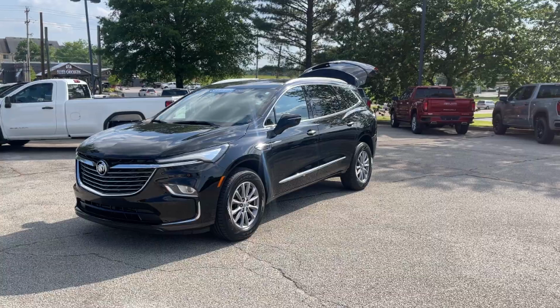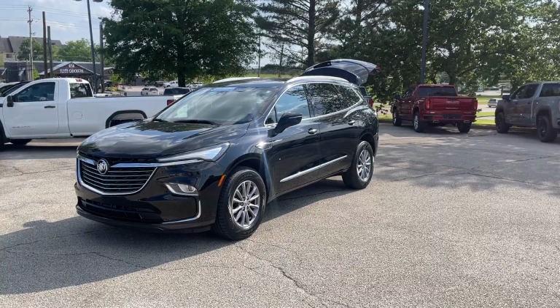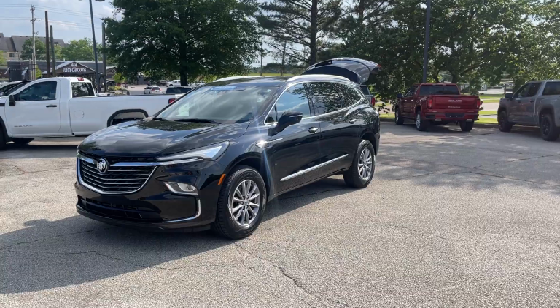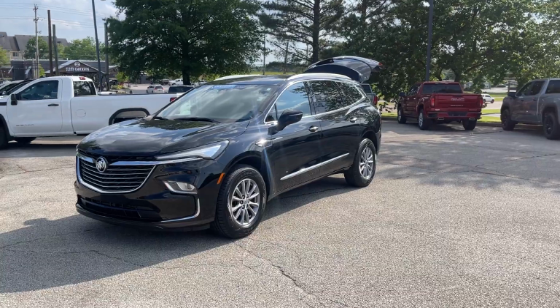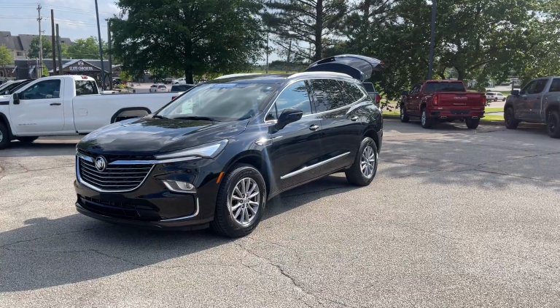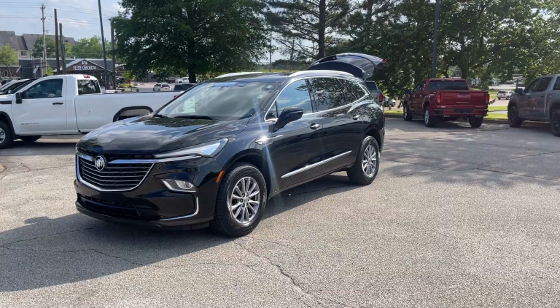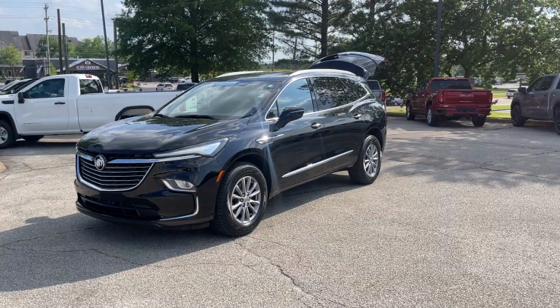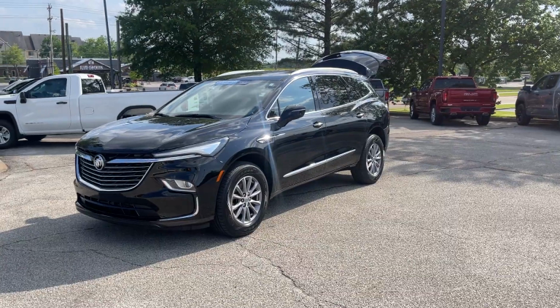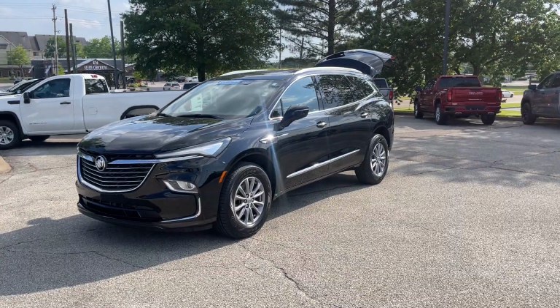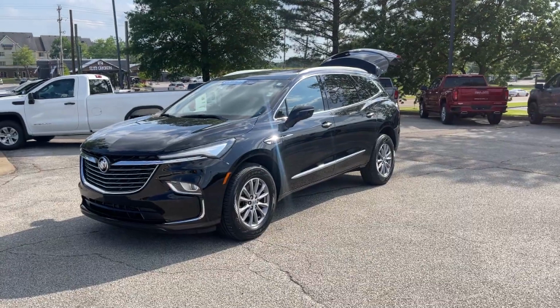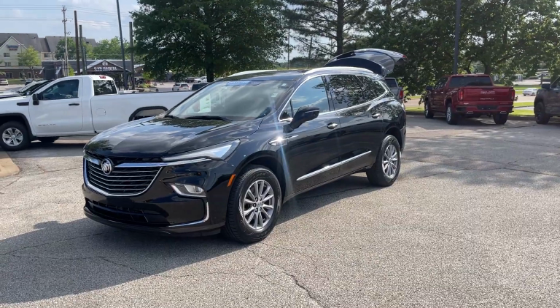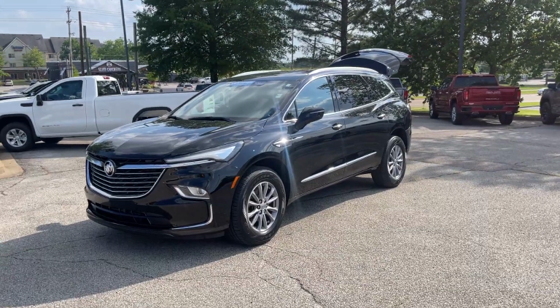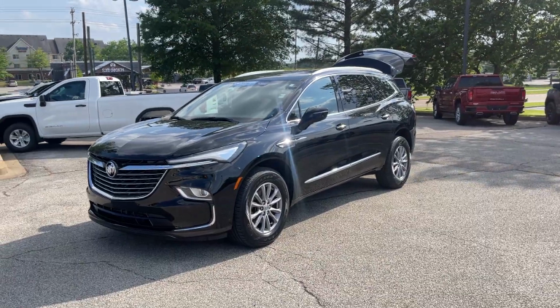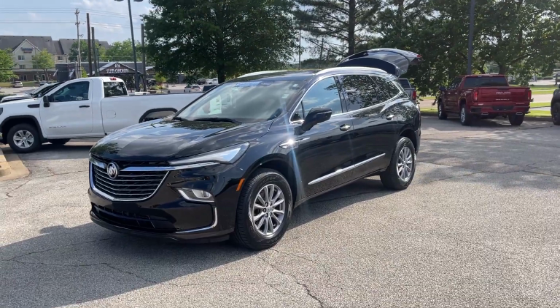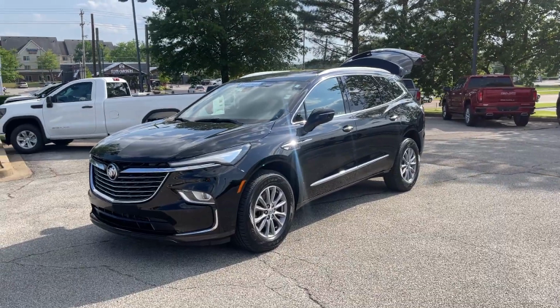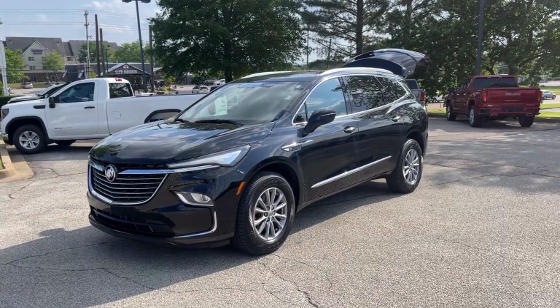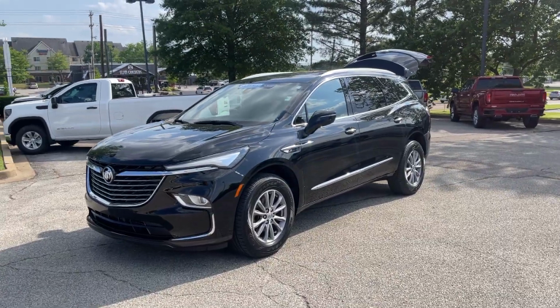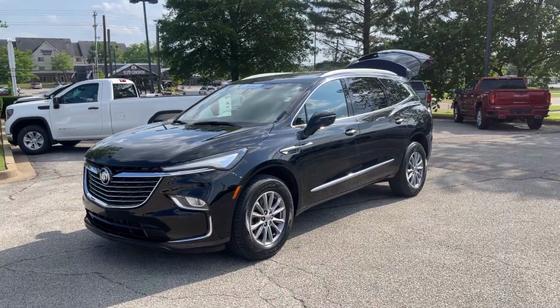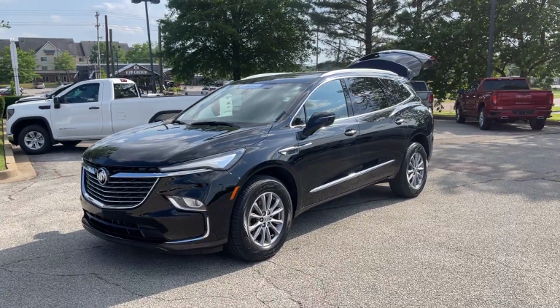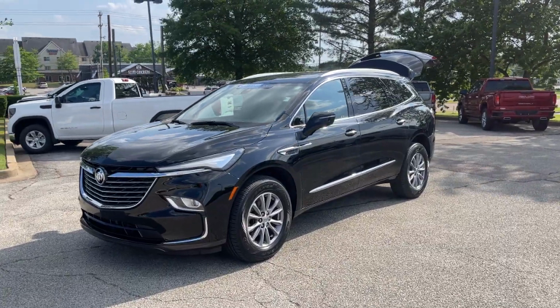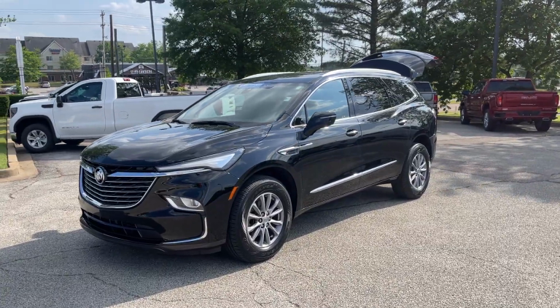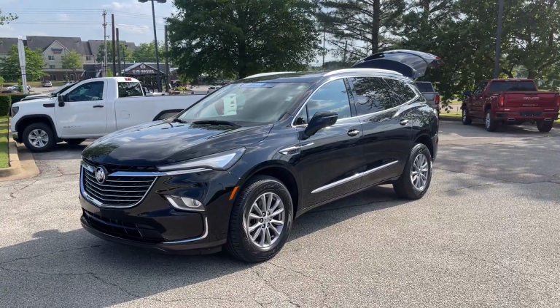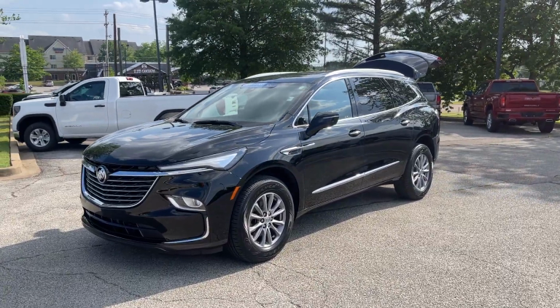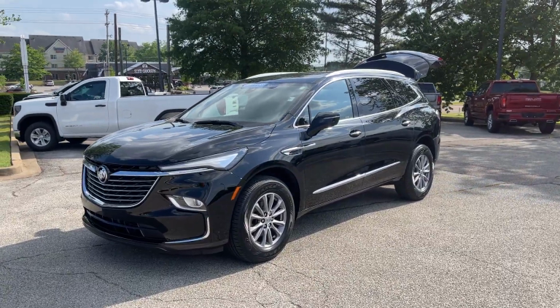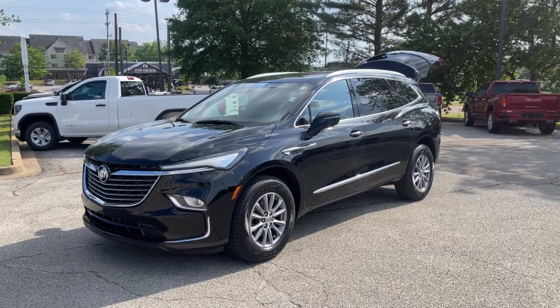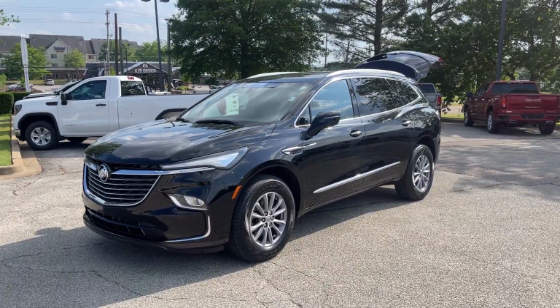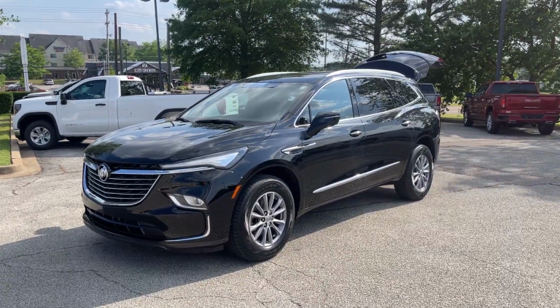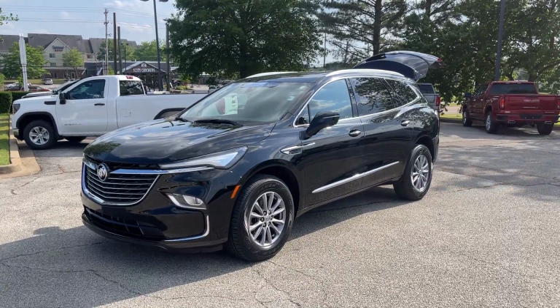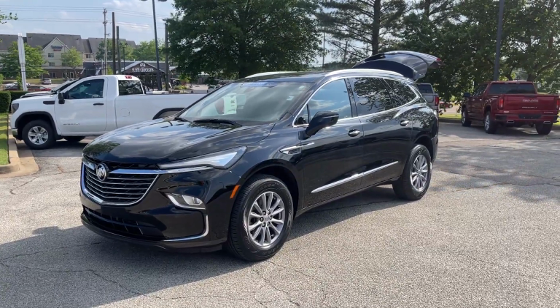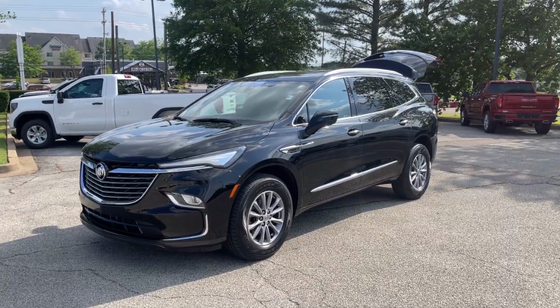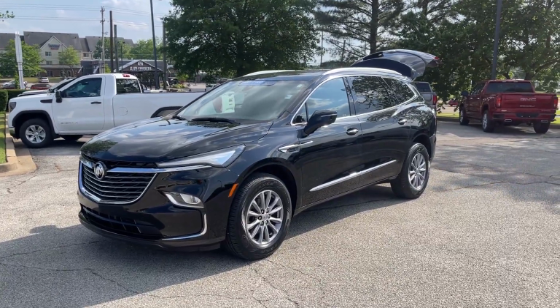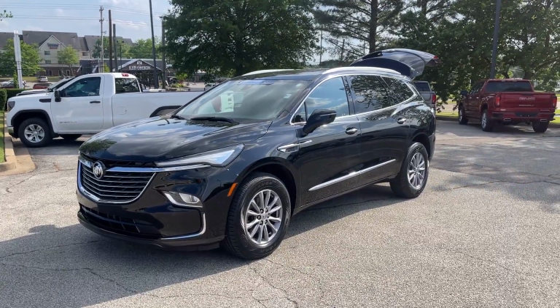Hey friends, Jack Winley, one of the sales managers down here at Sunrise Buick GMC at Wolfchase.